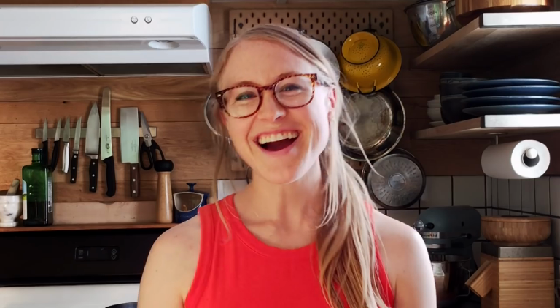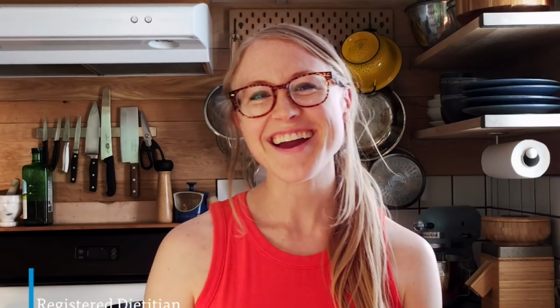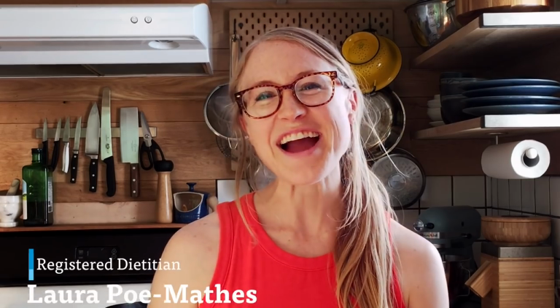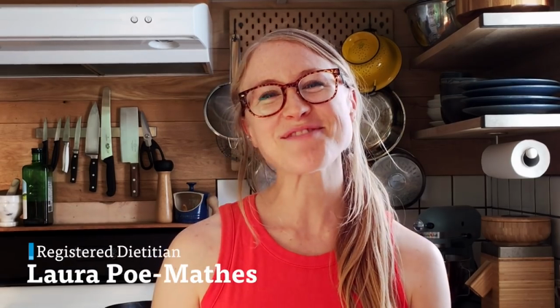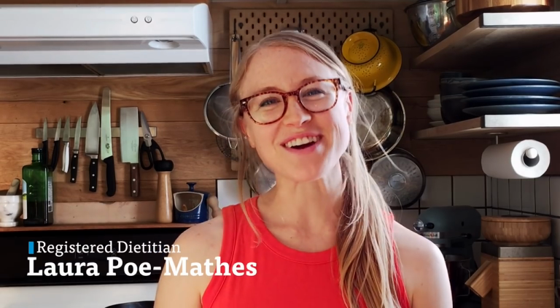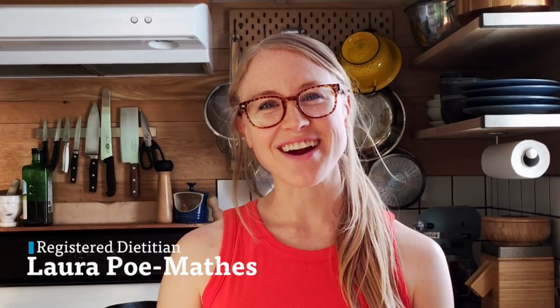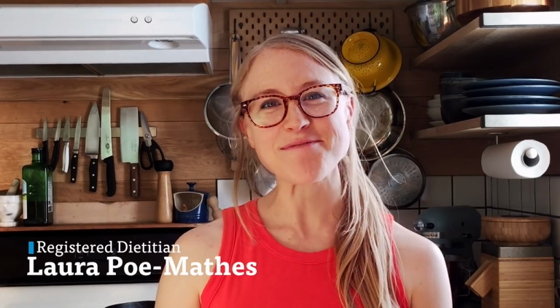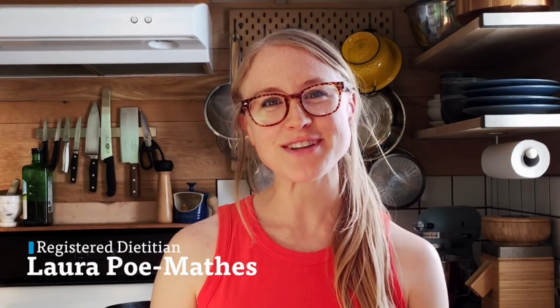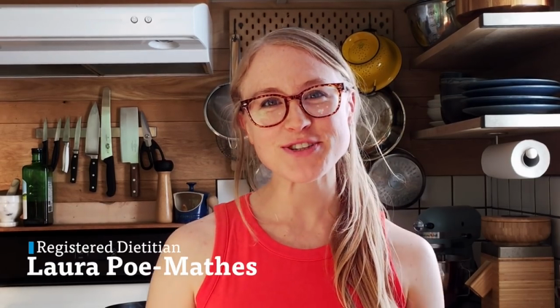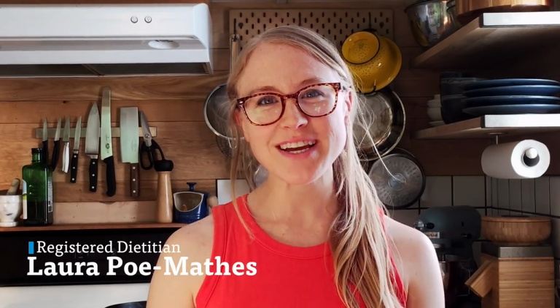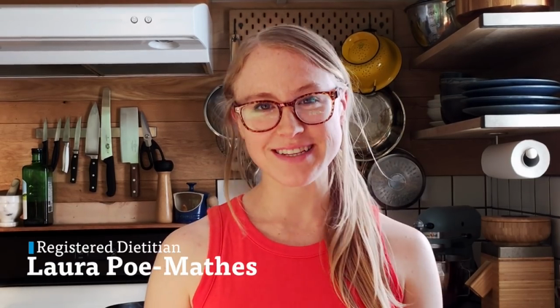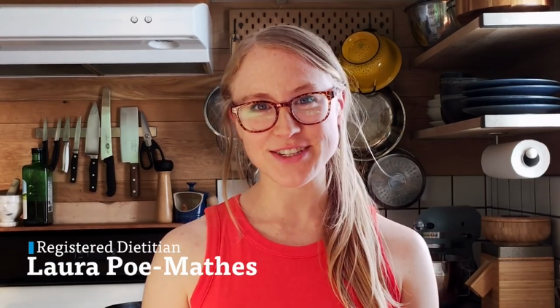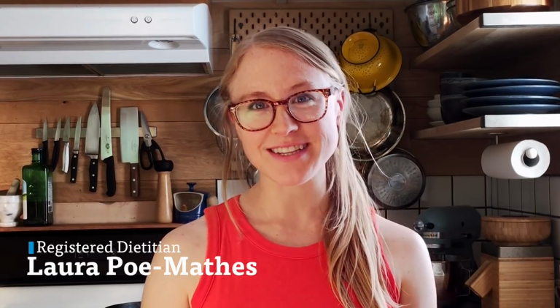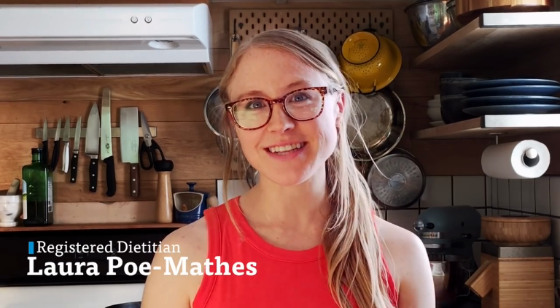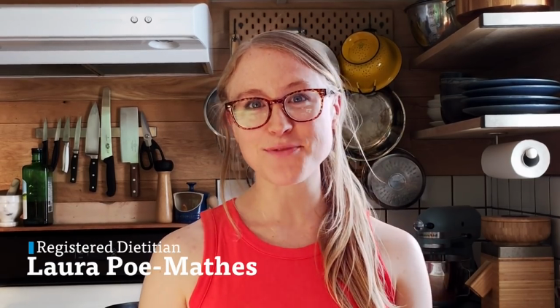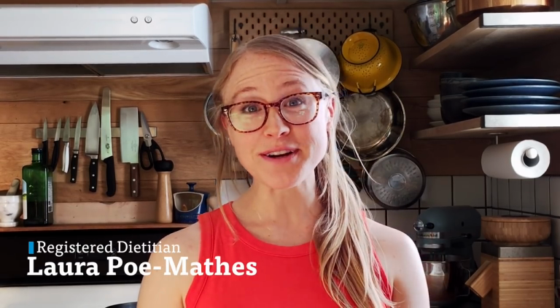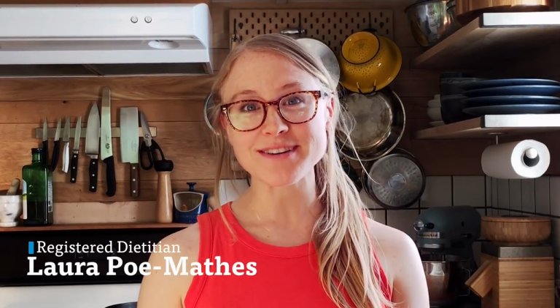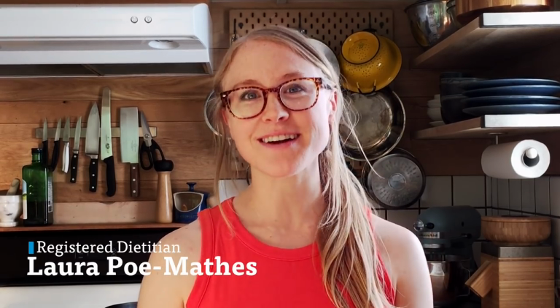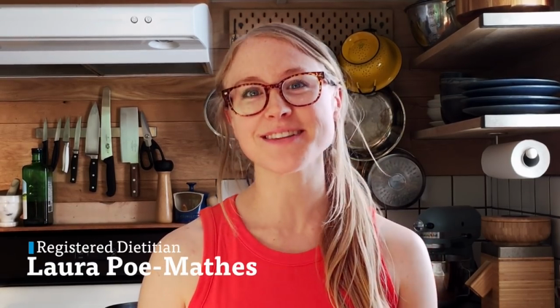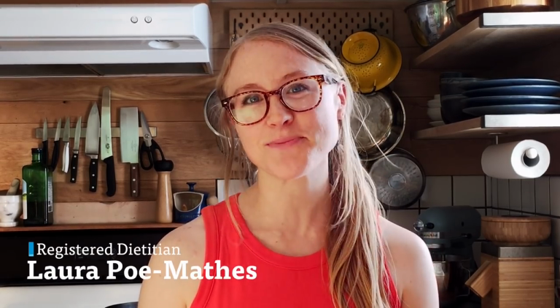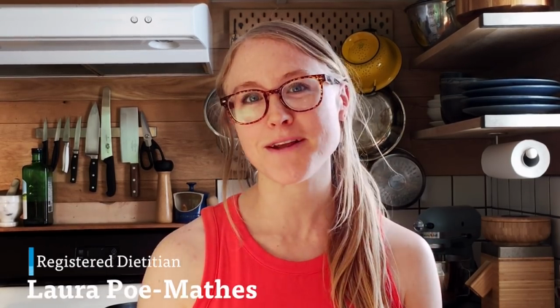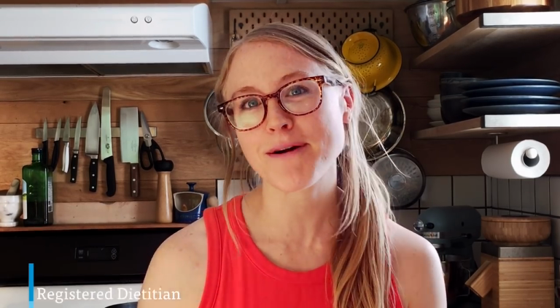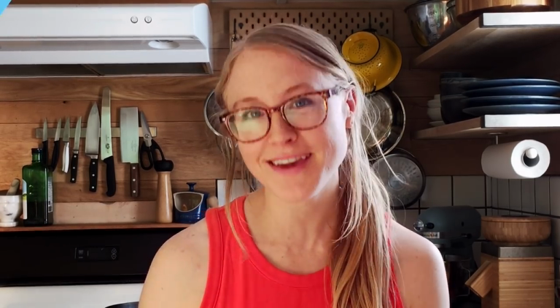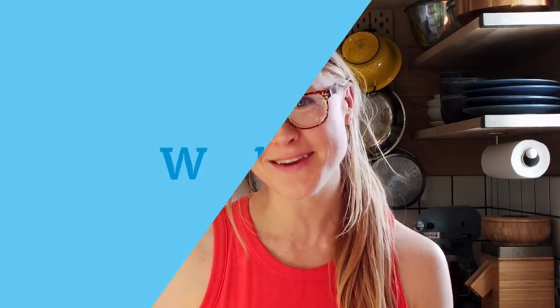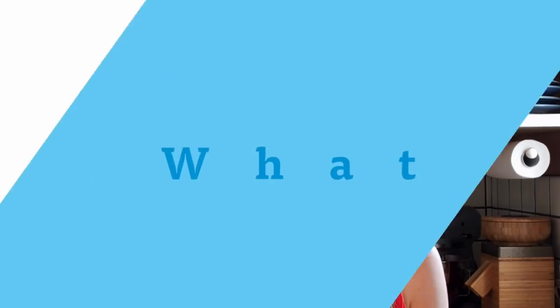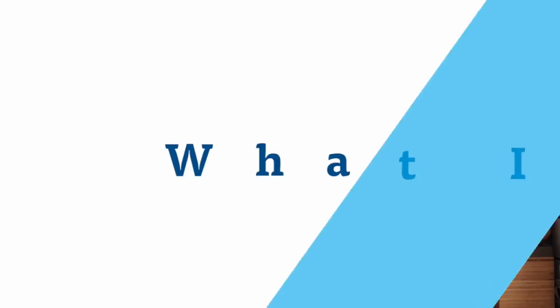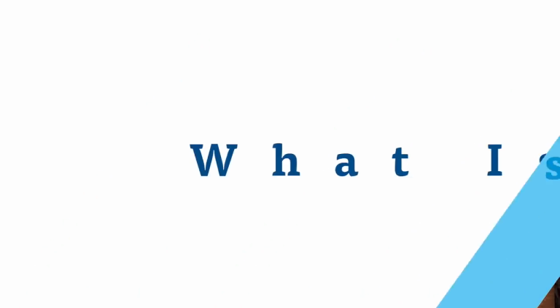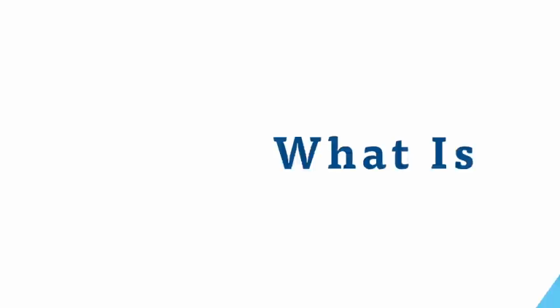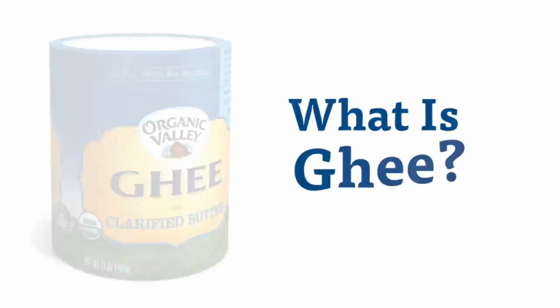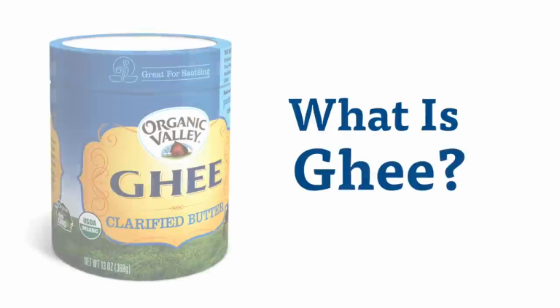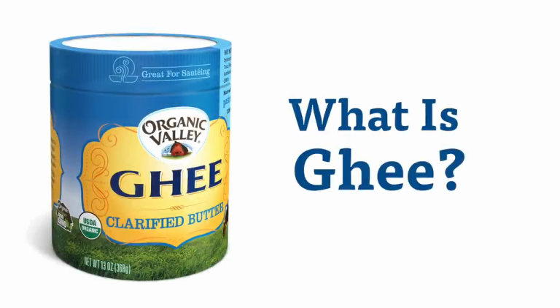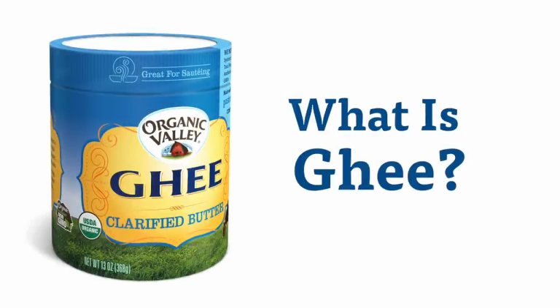Hi, I'm Laura. I'm a registered dietitian and today we're here to talk a little bit about ghee. So what is ghee?